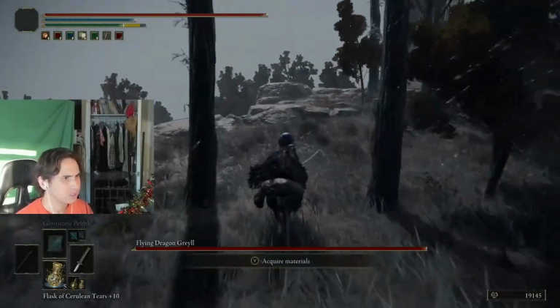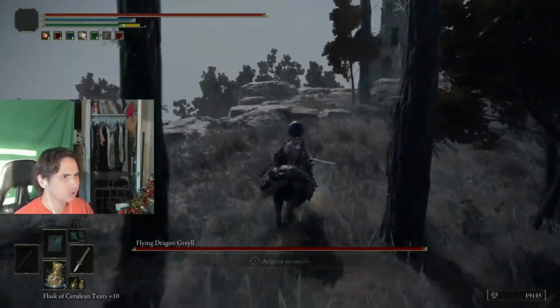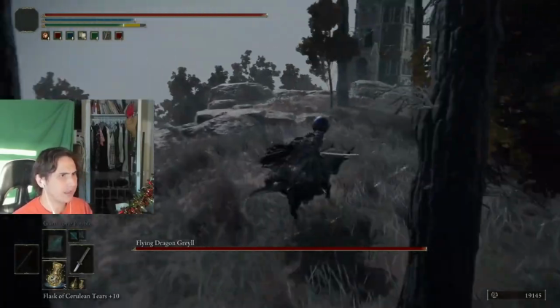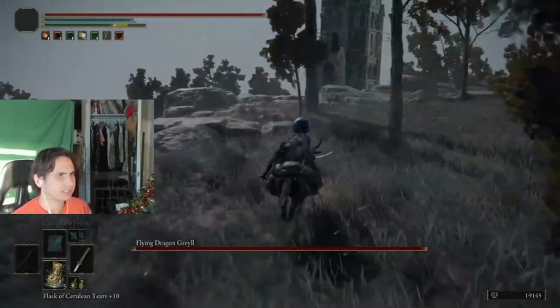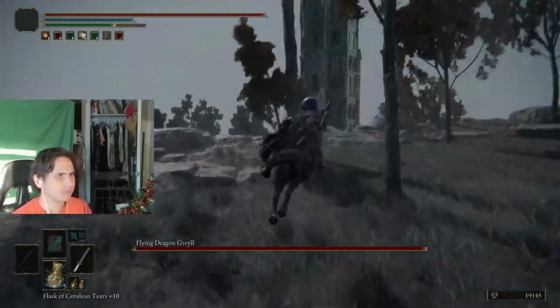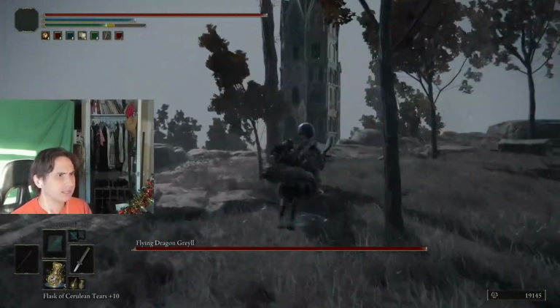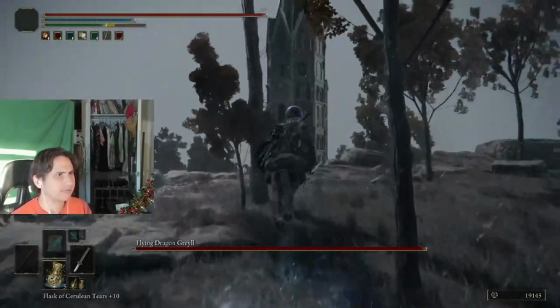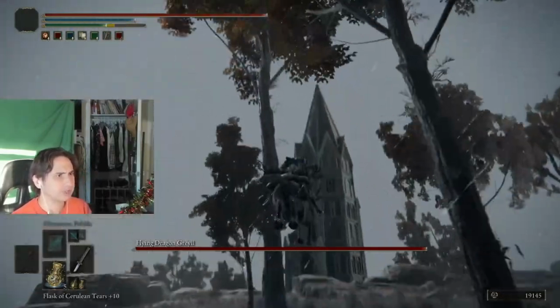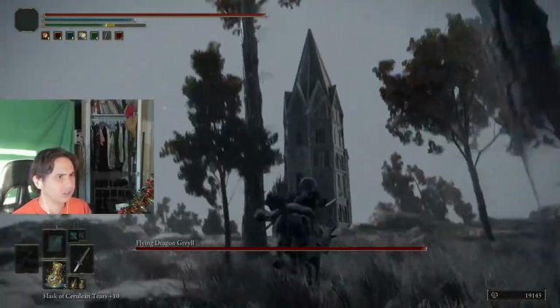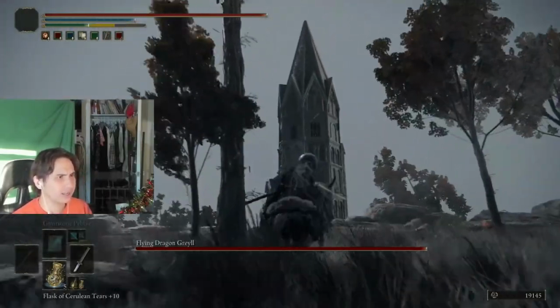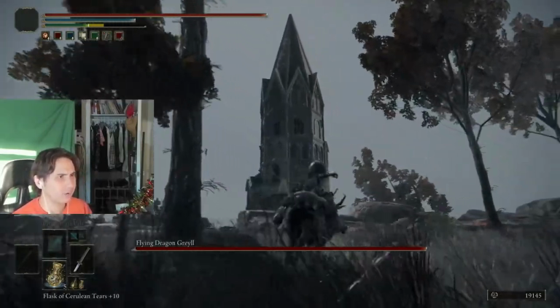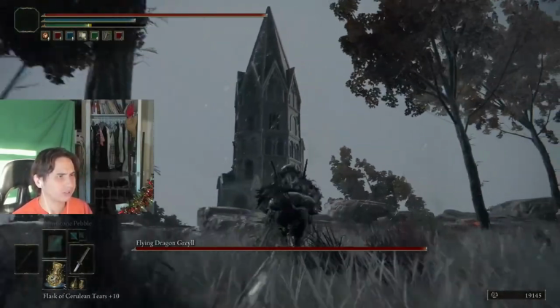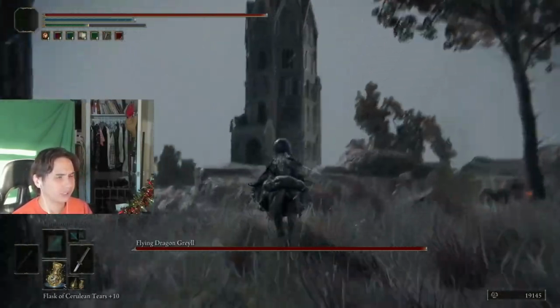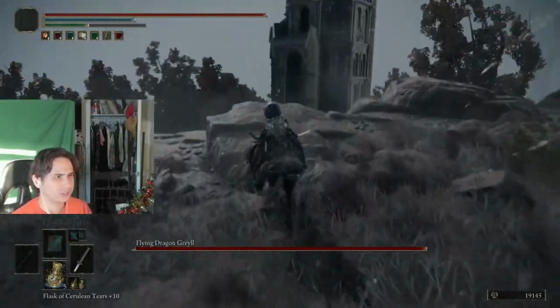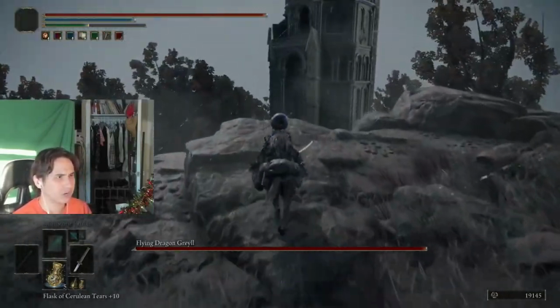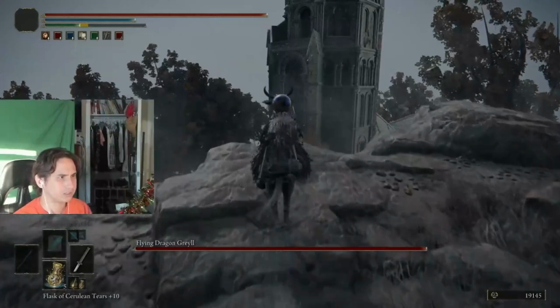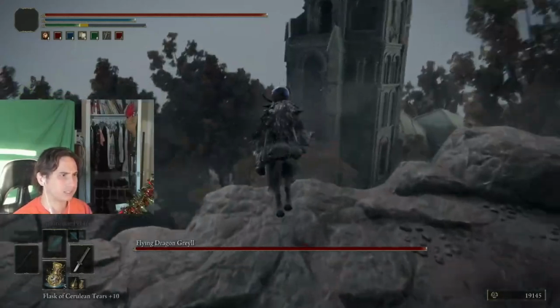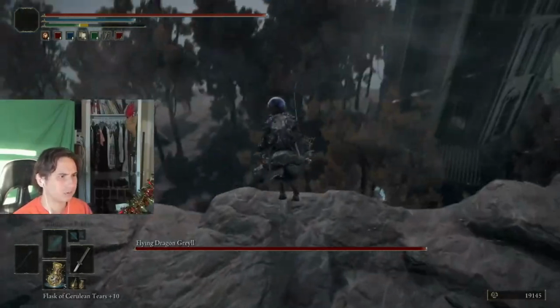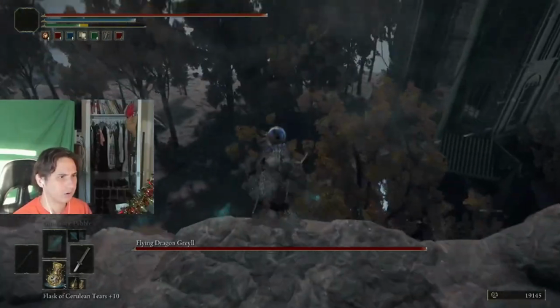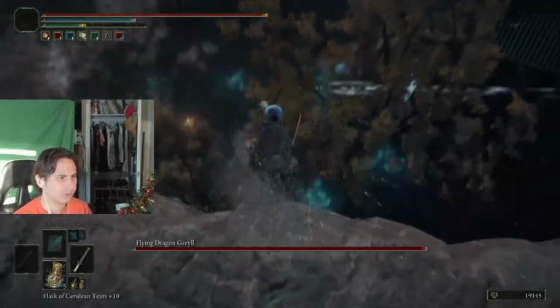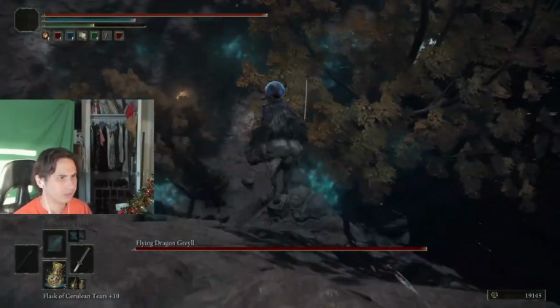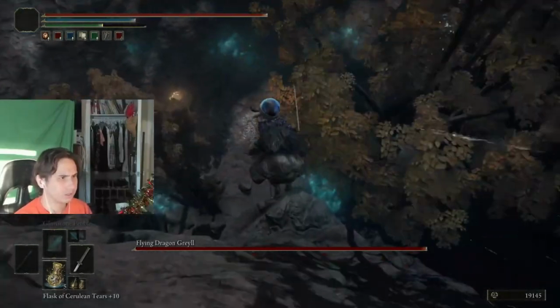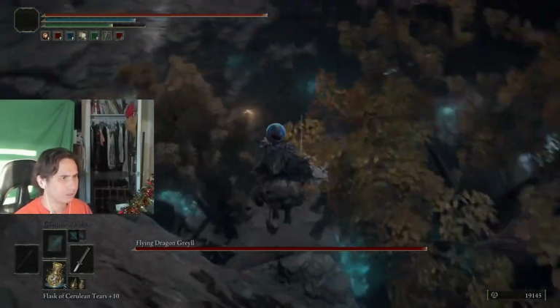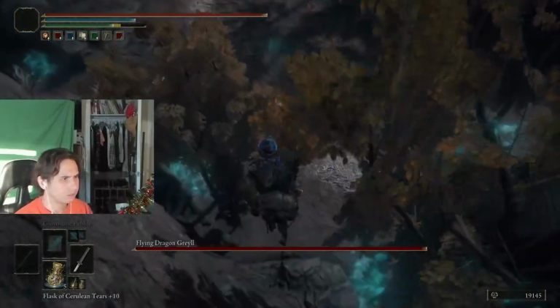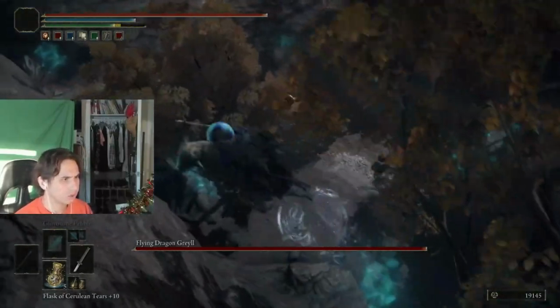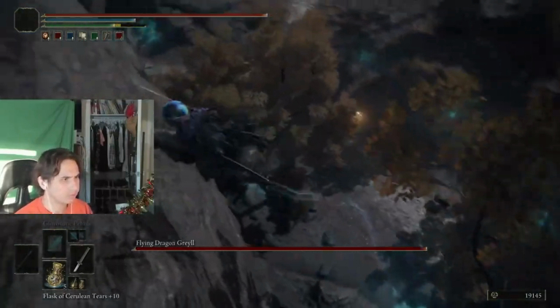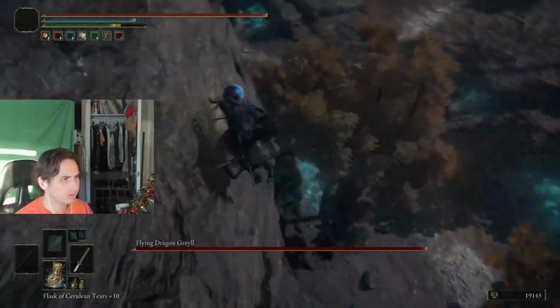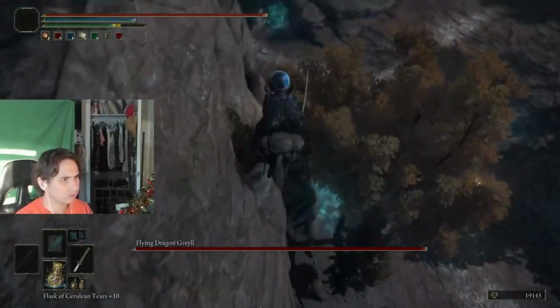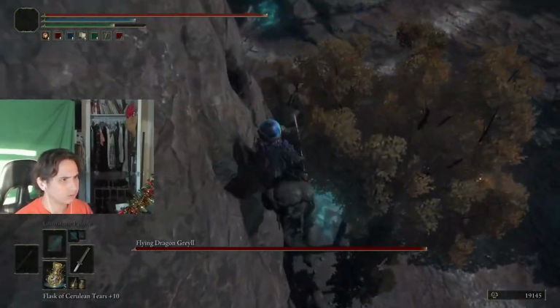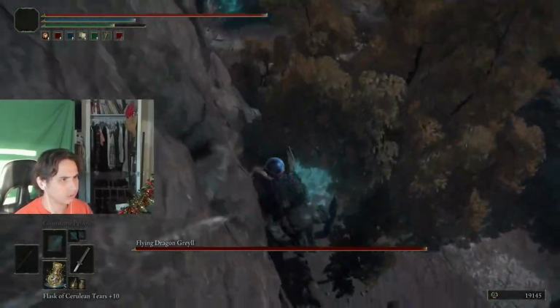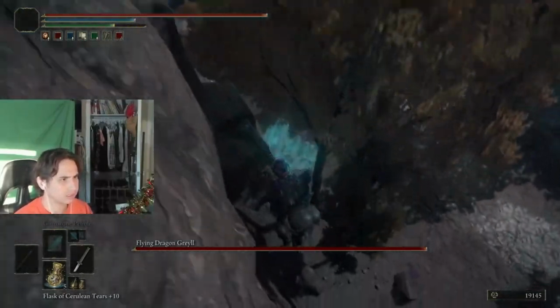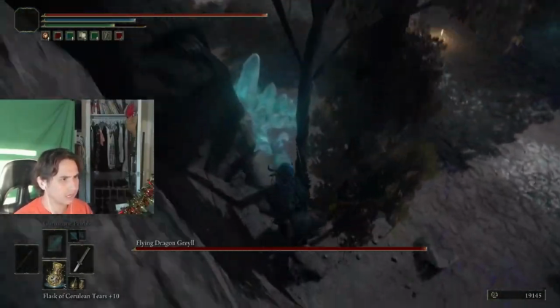Basically you make a left, go to this tower — this is Lenne's Rise, it's exactly where you want to be. Drop down, try not to die.